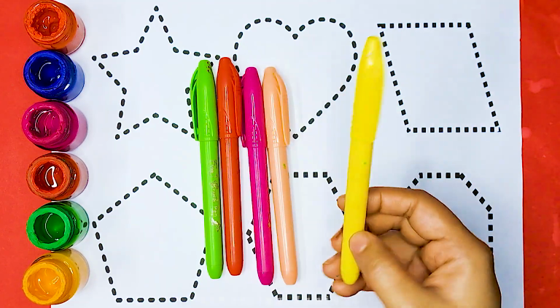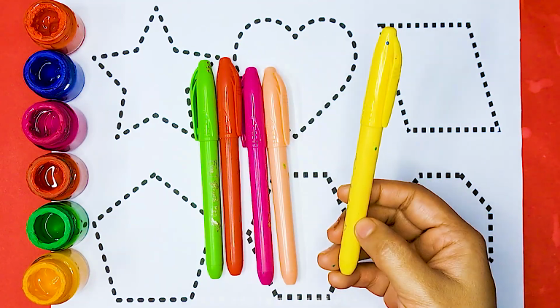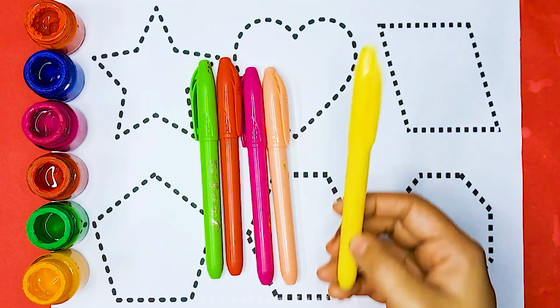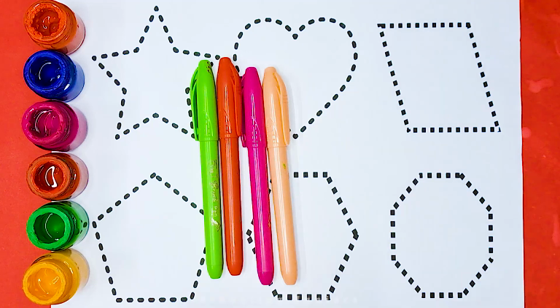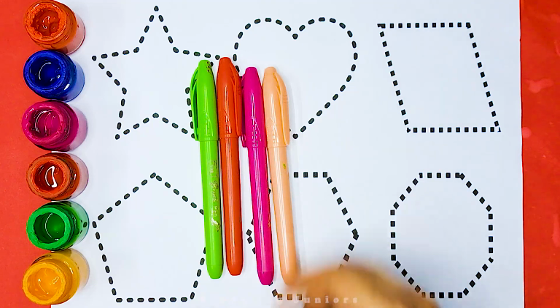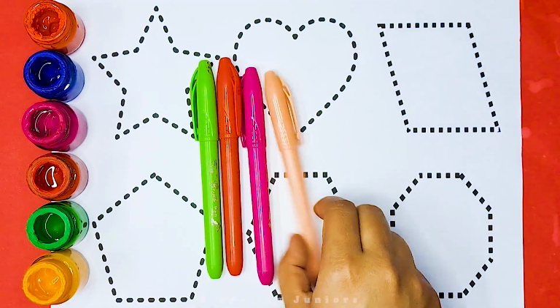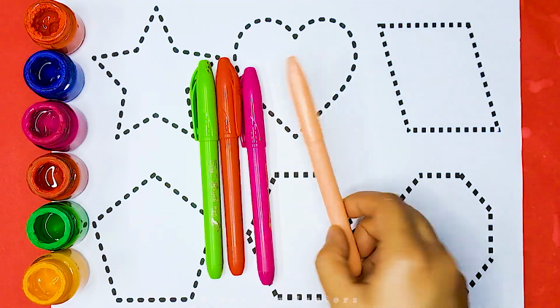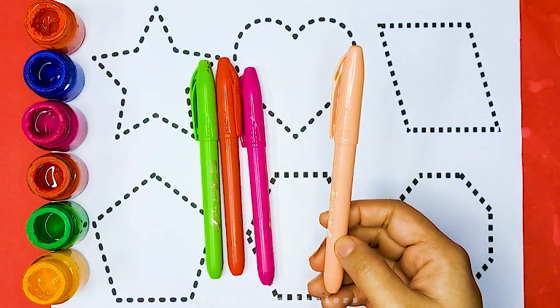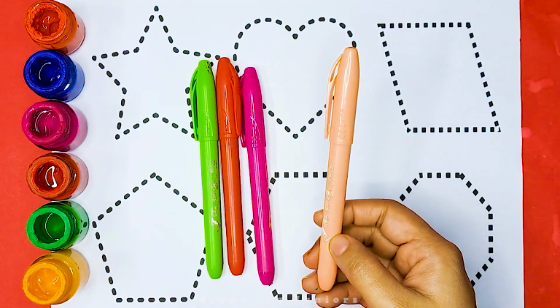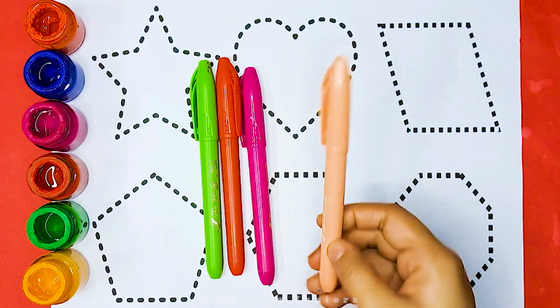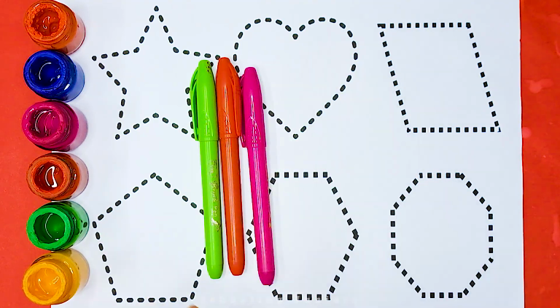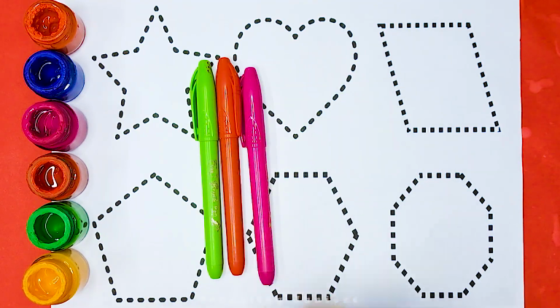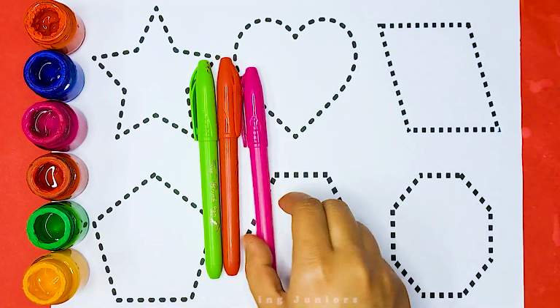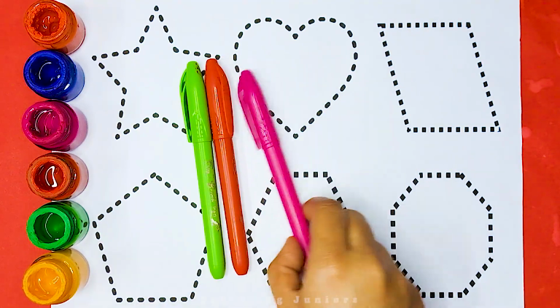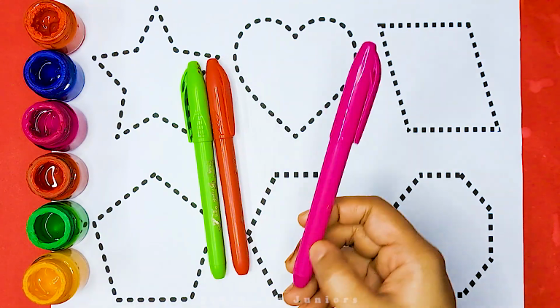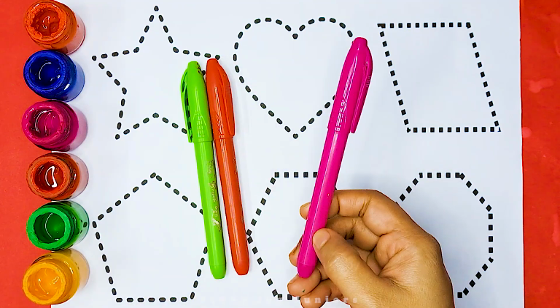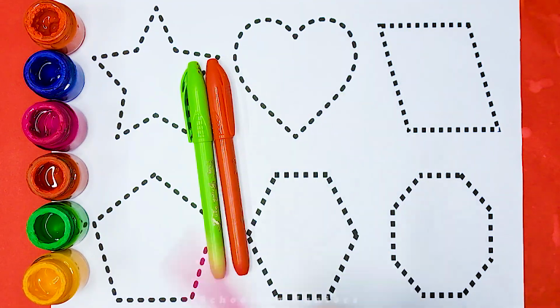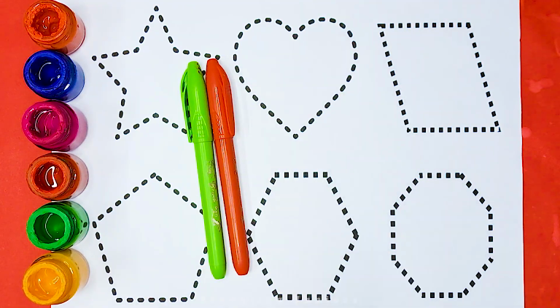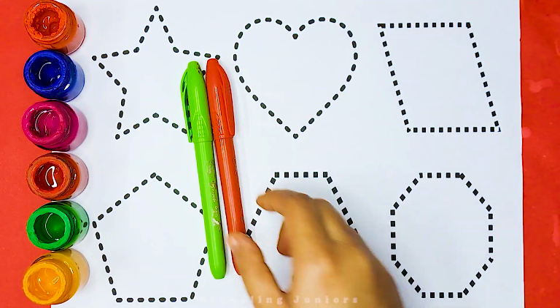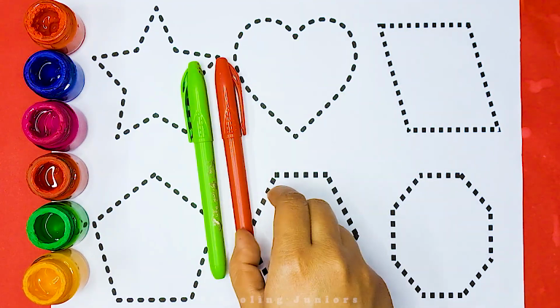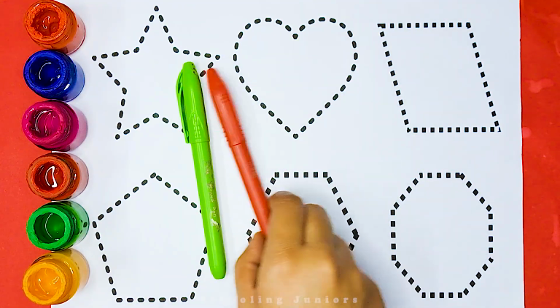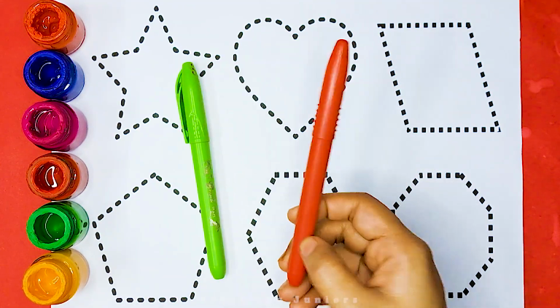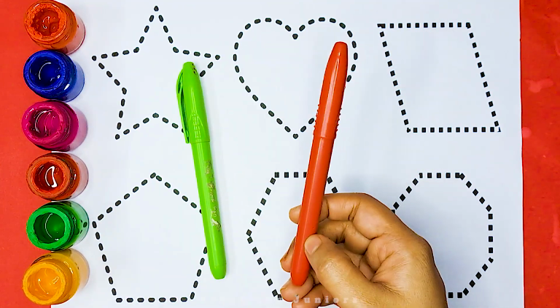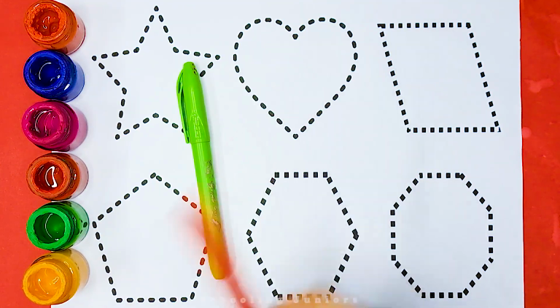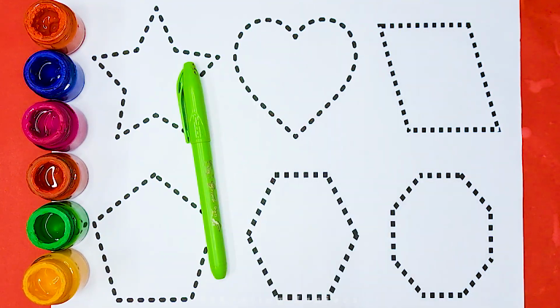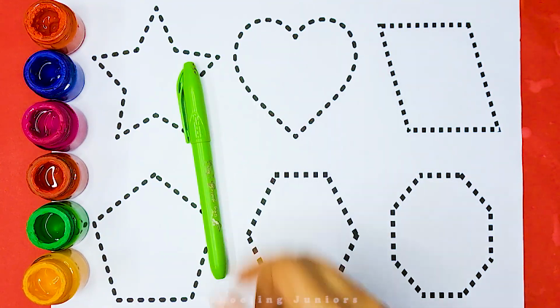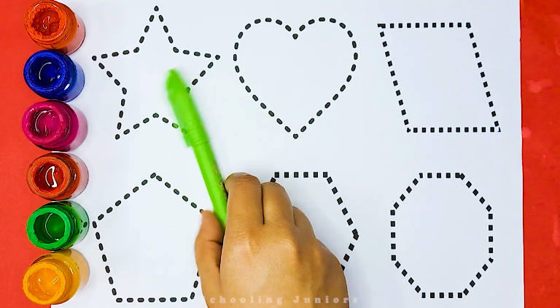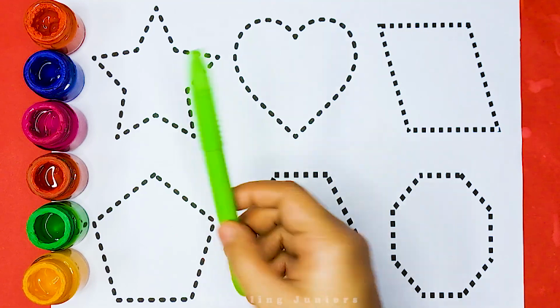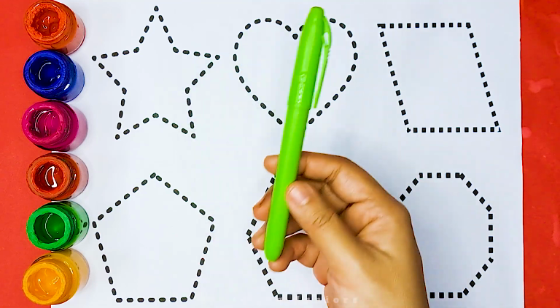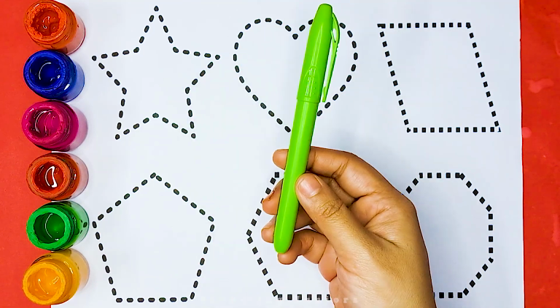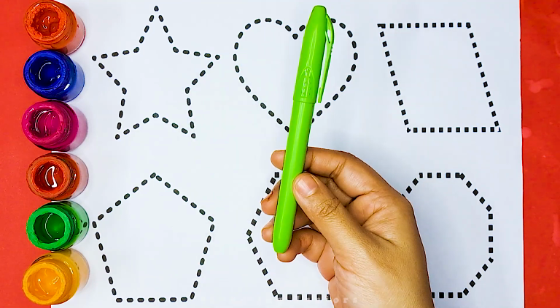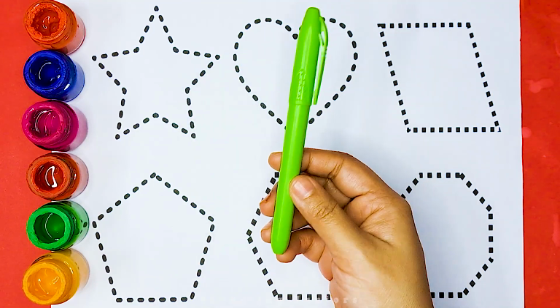Yellow color, light orange color, pink color, red color, light green color.